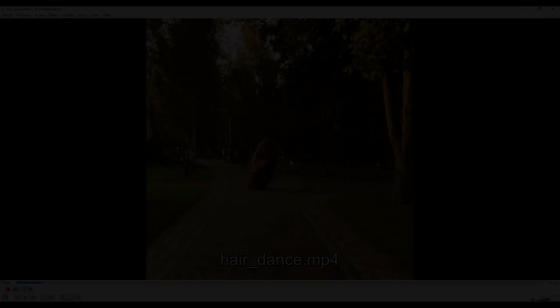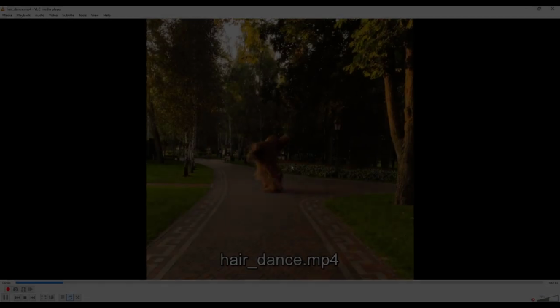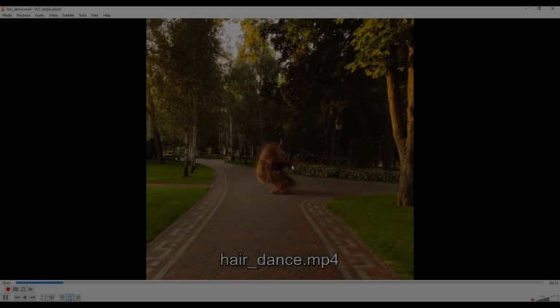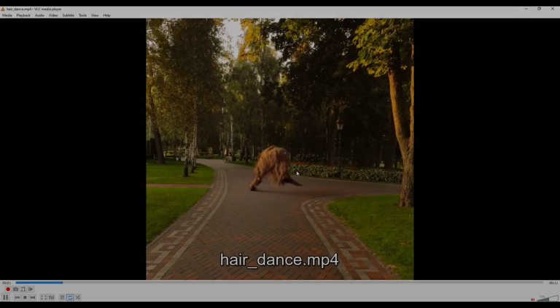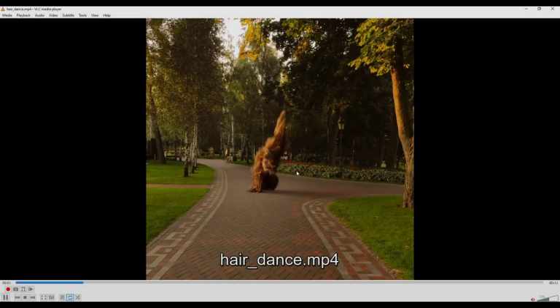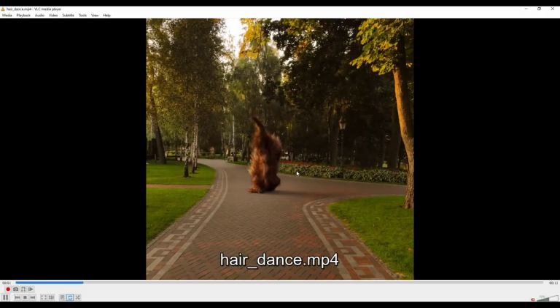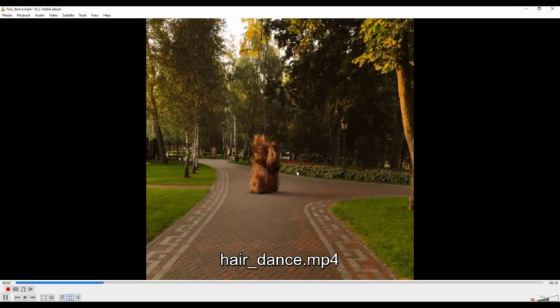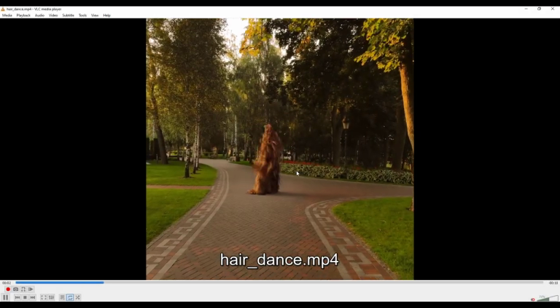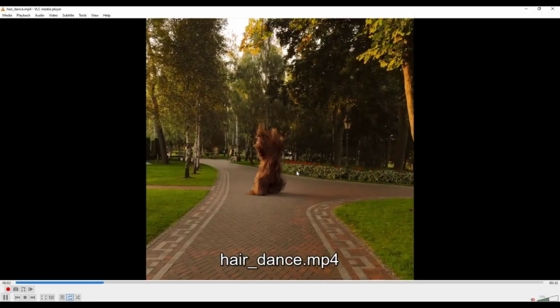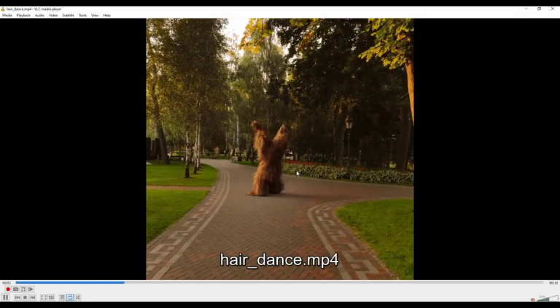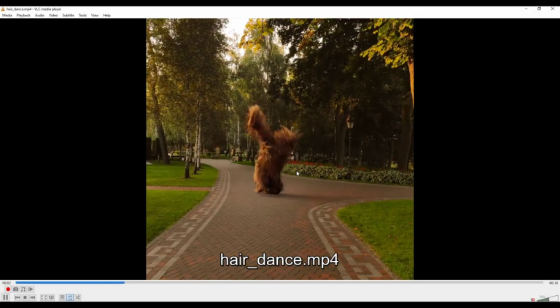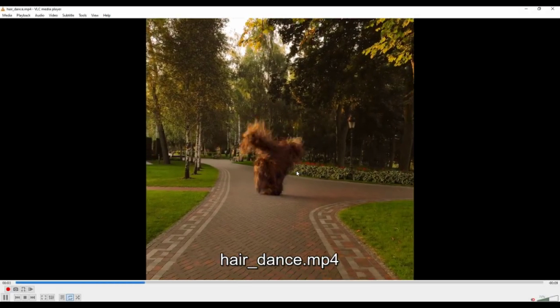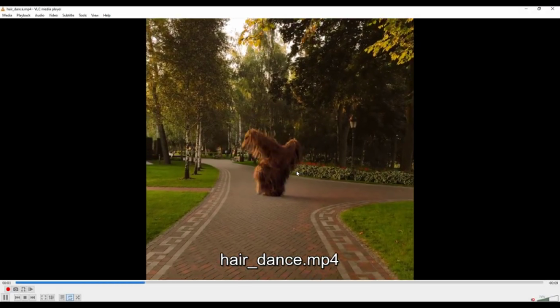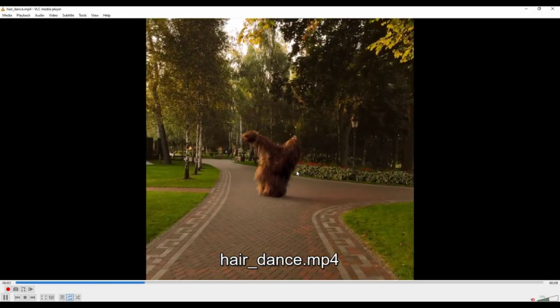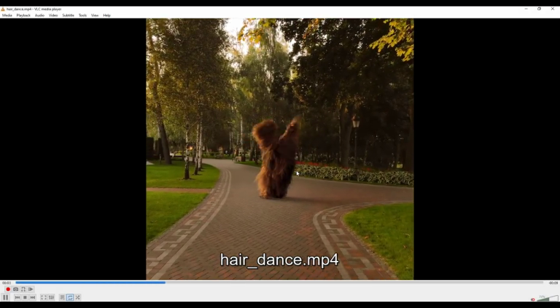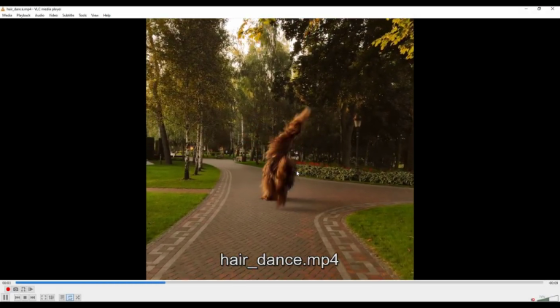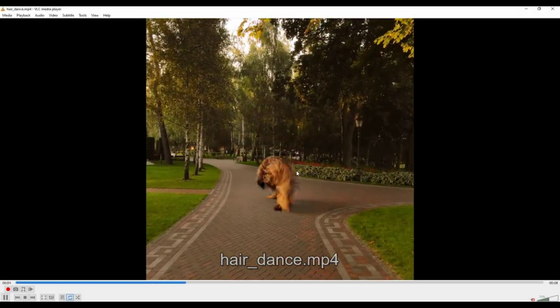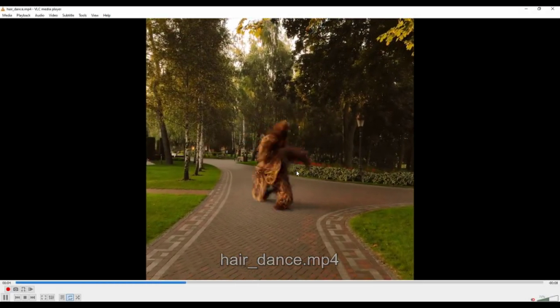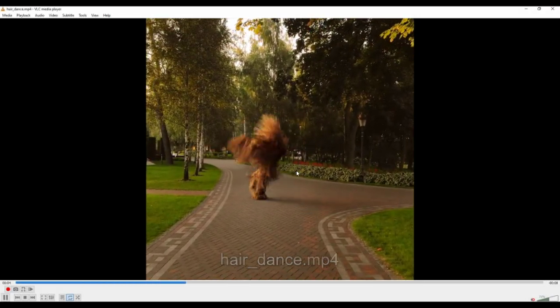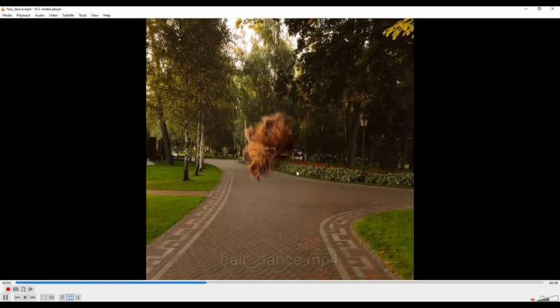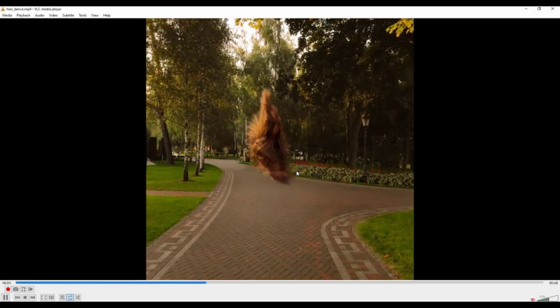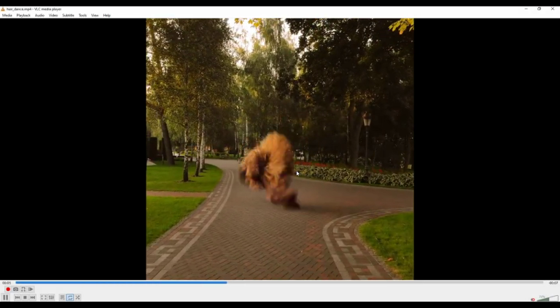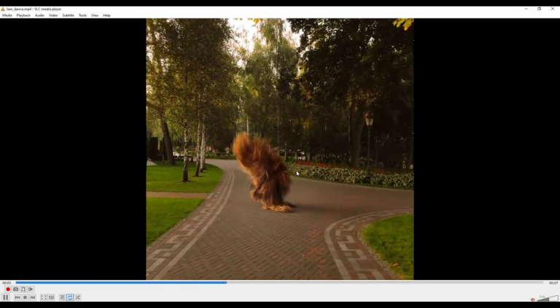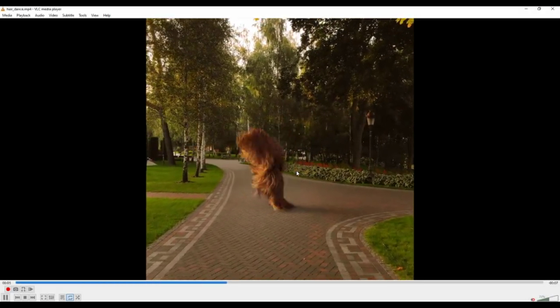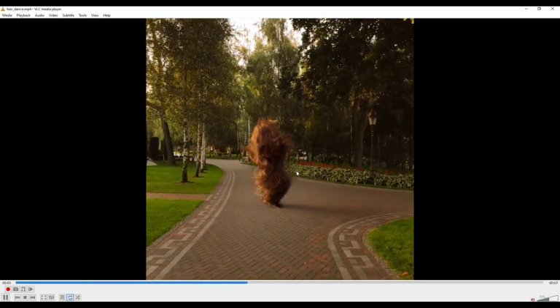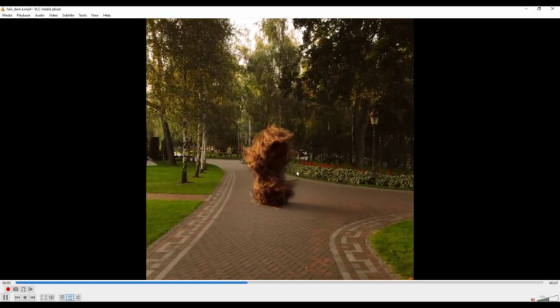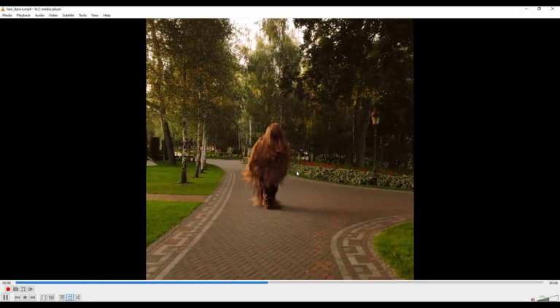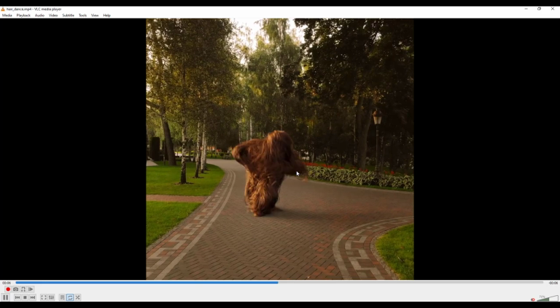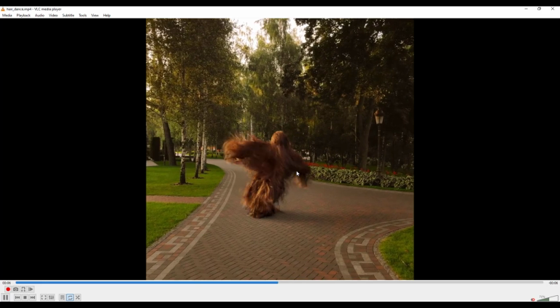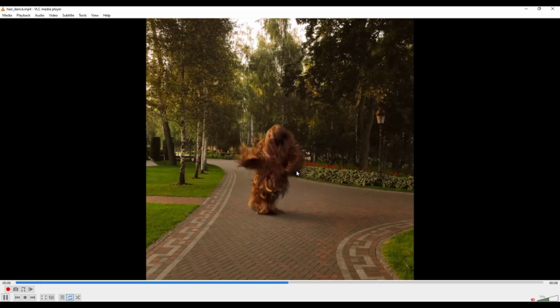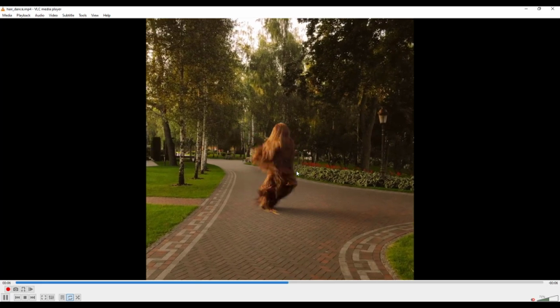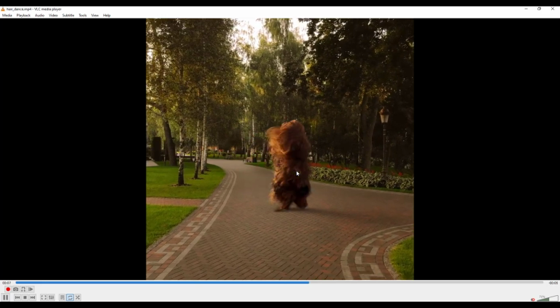Hey, what is going on? It's Evan here, and today we're gonna be taking a look at how to create this effect using Vellum in Houdini.